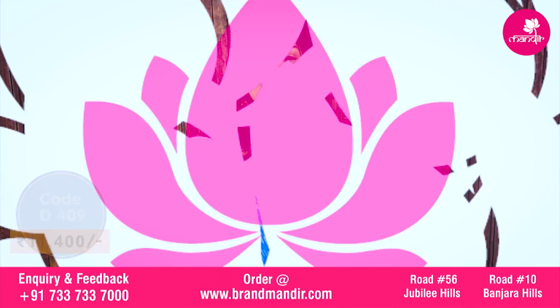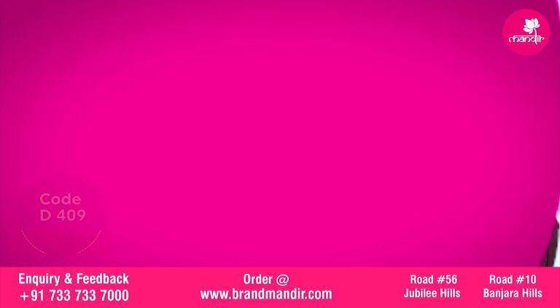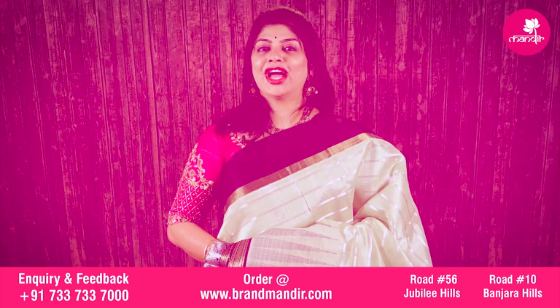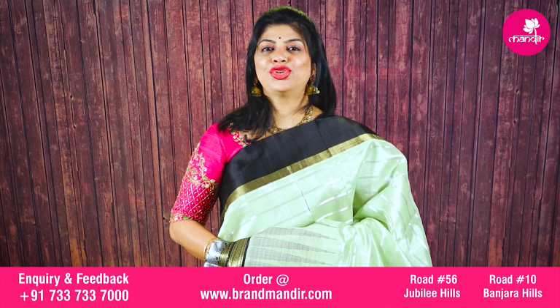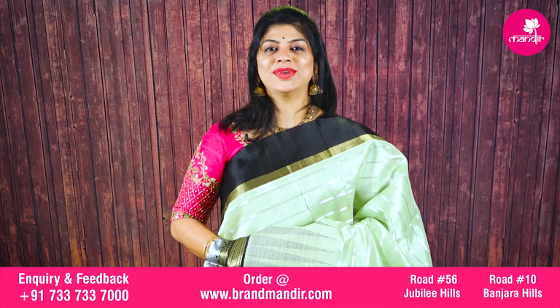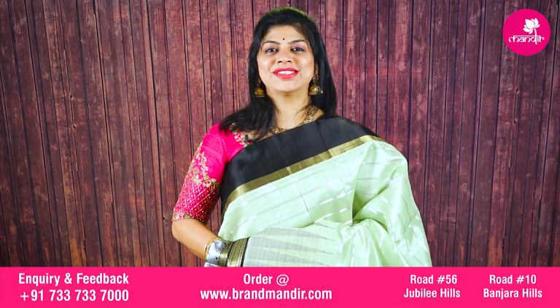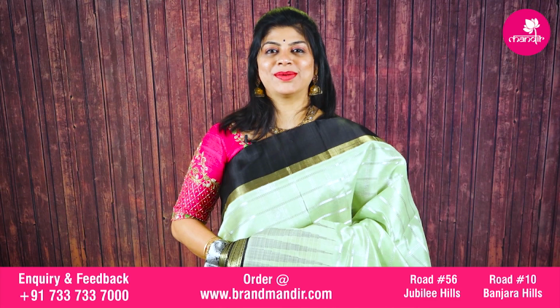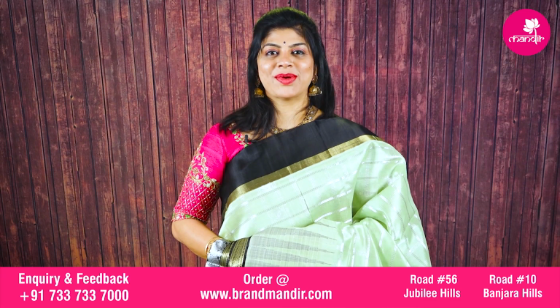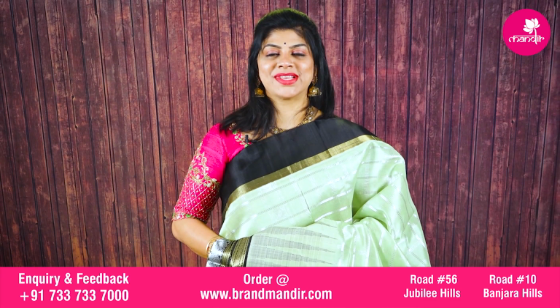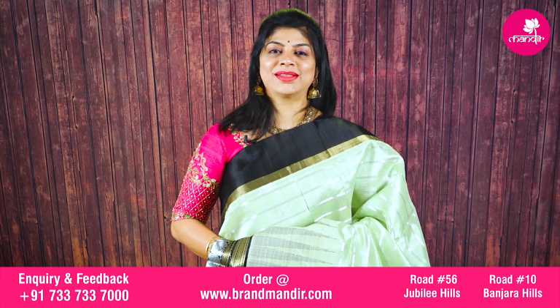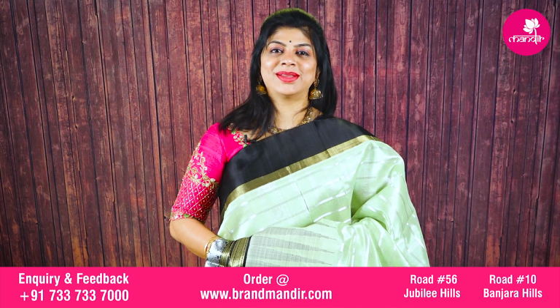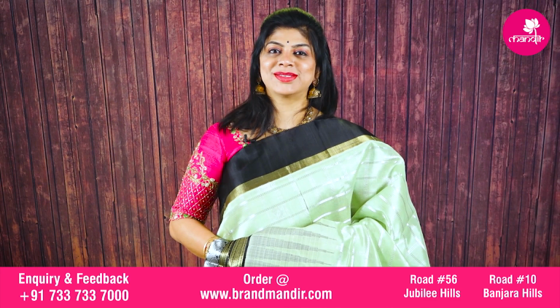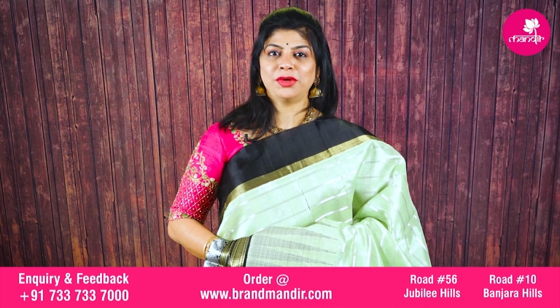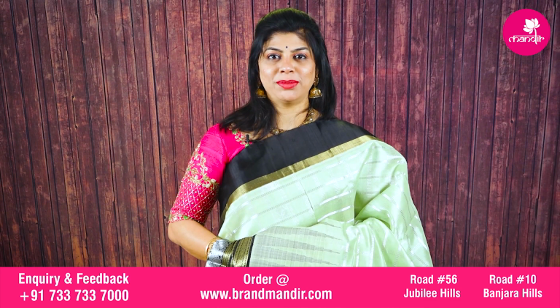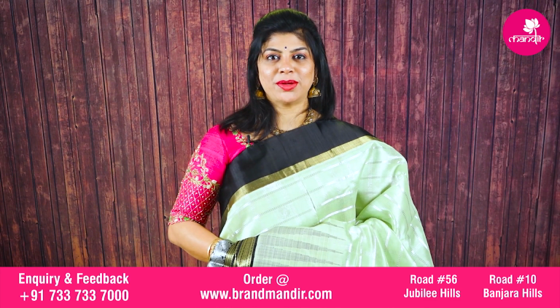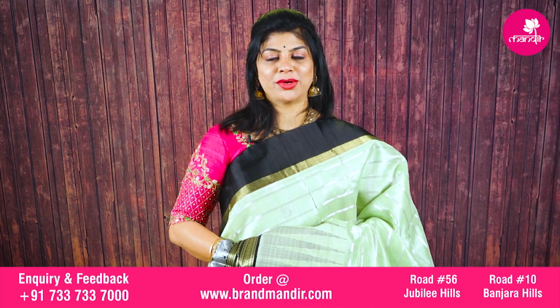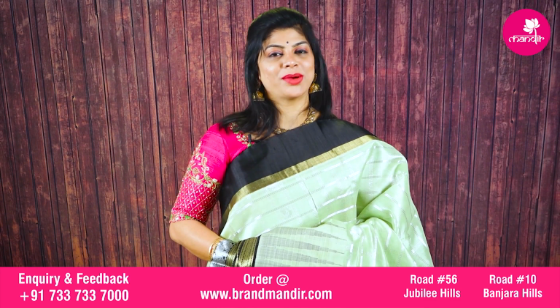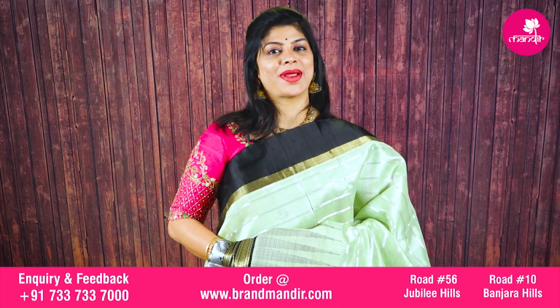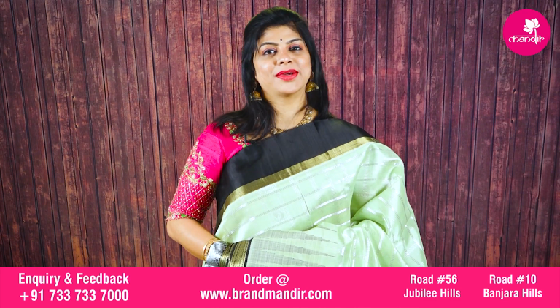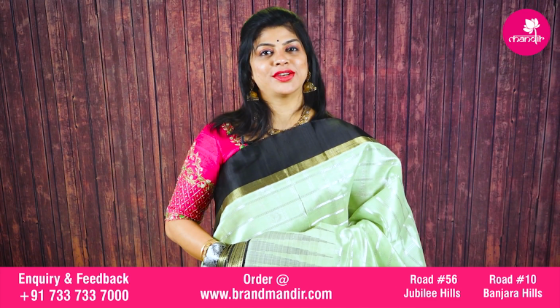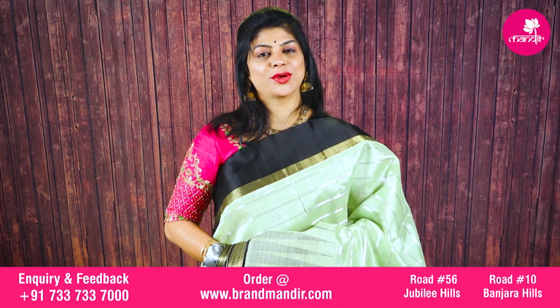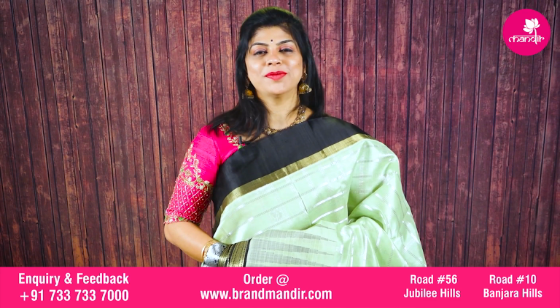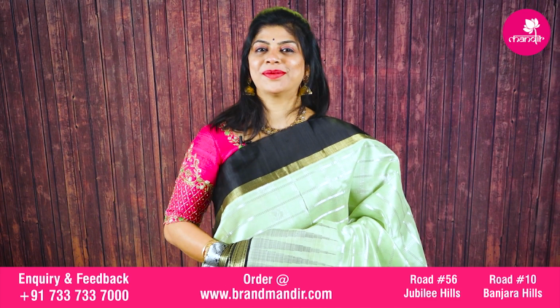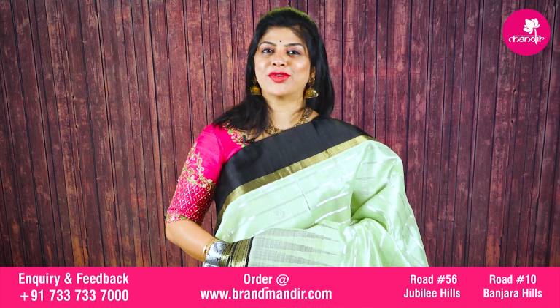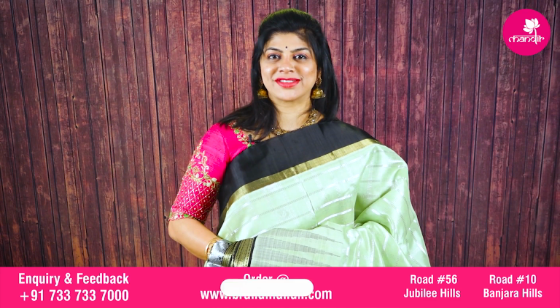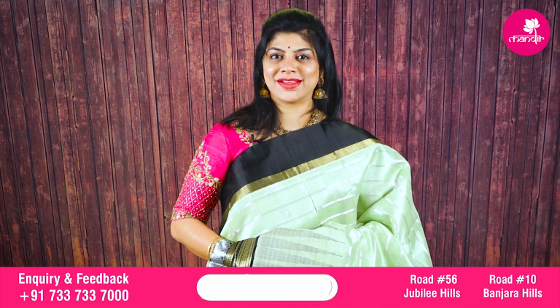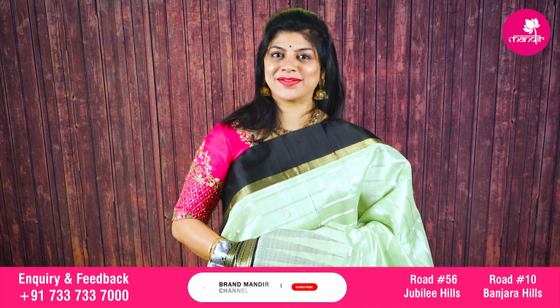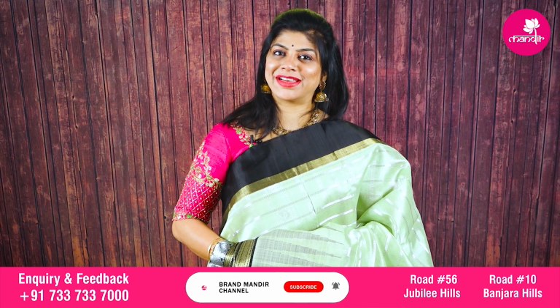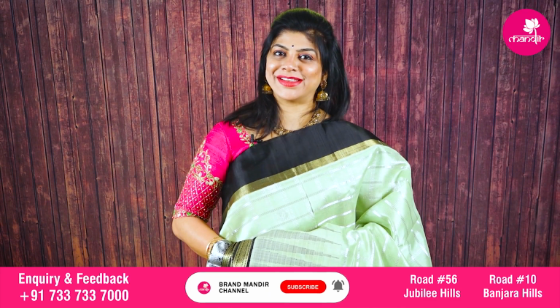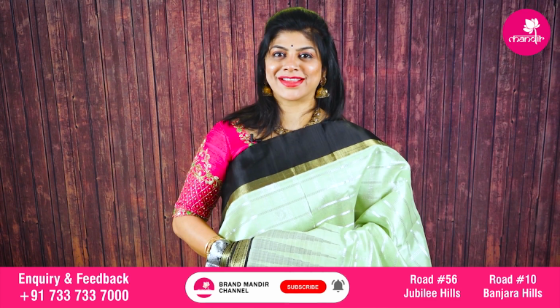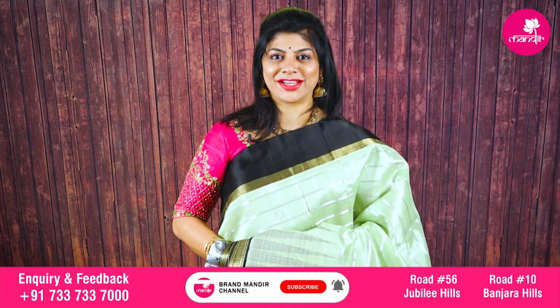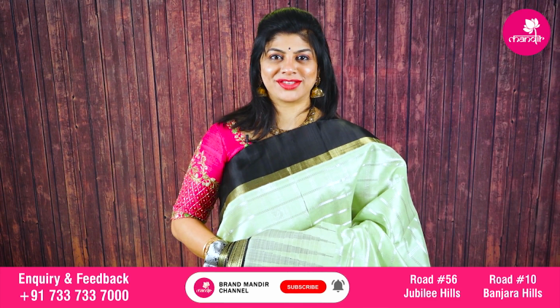Do visit our website at www.brandwandir.com for more exclusive and latest collections.